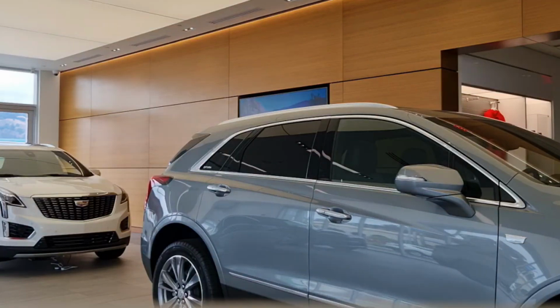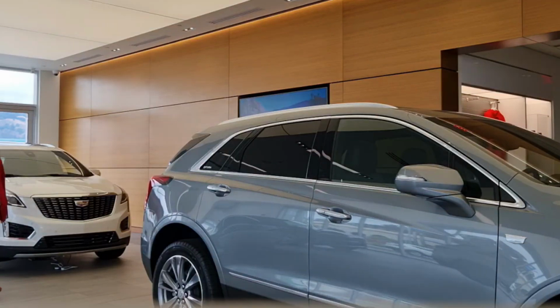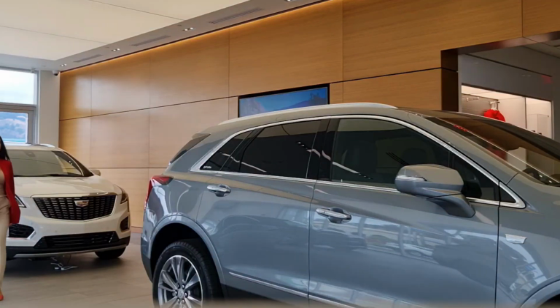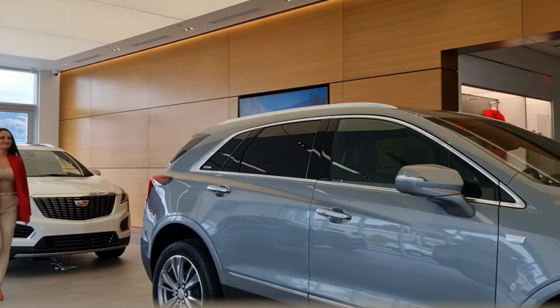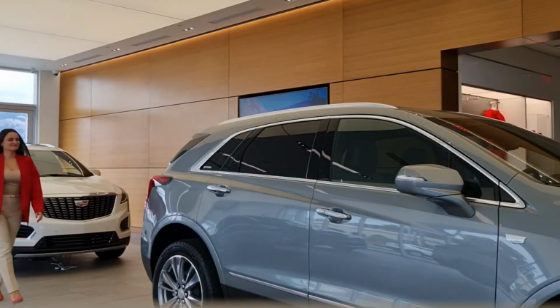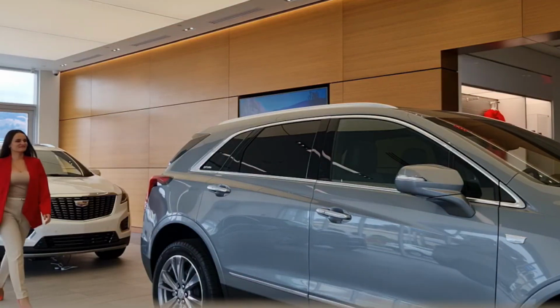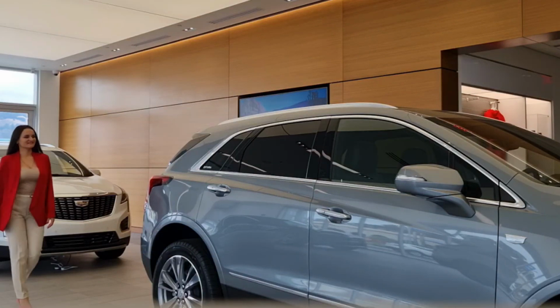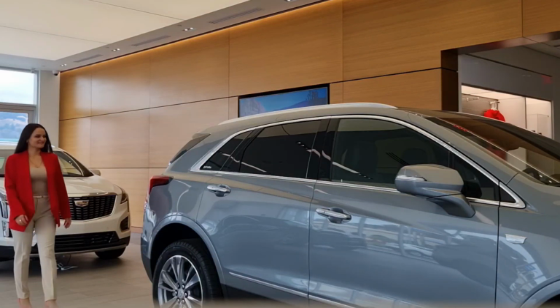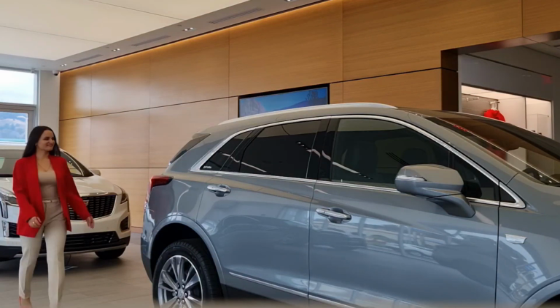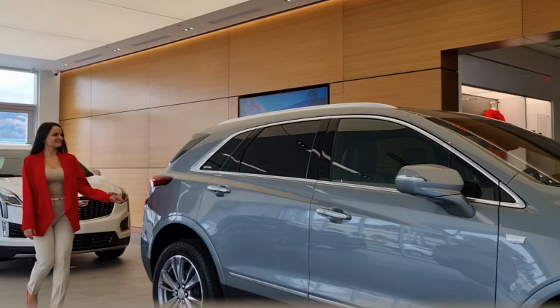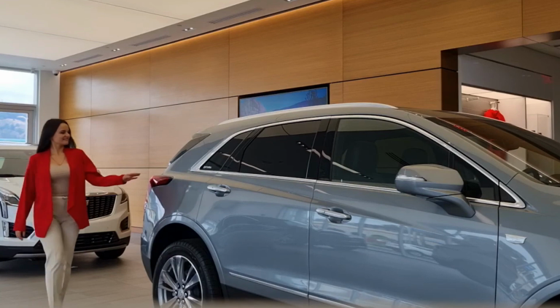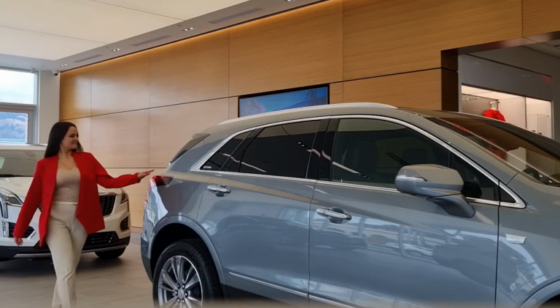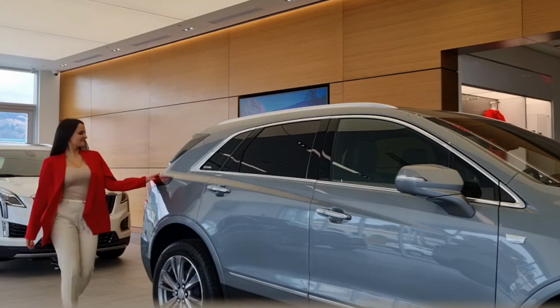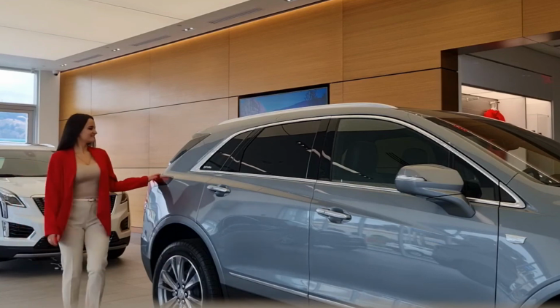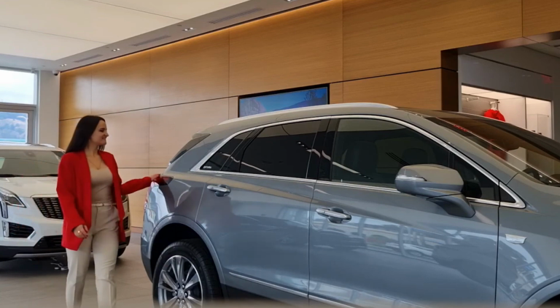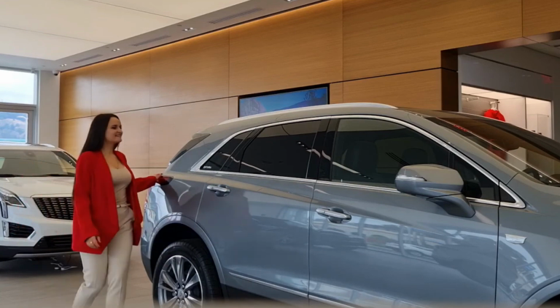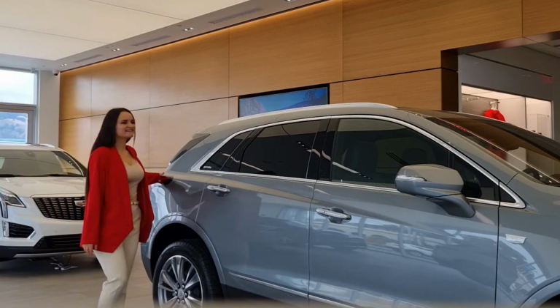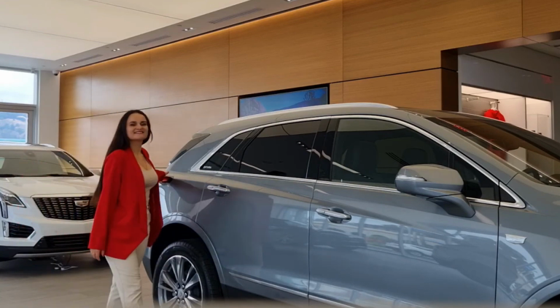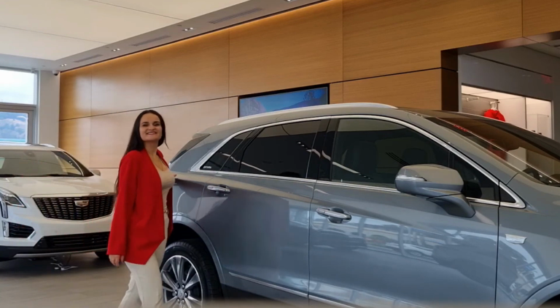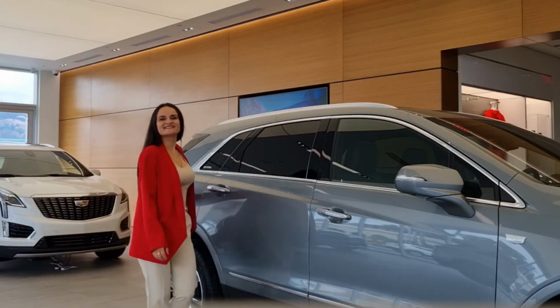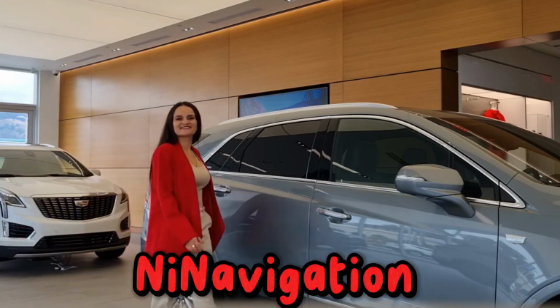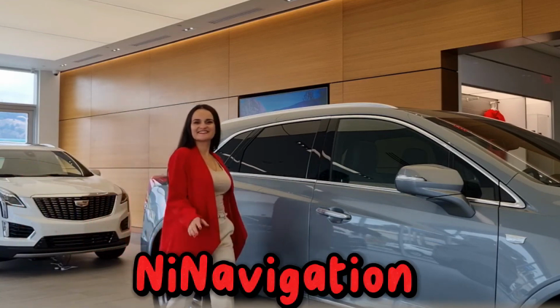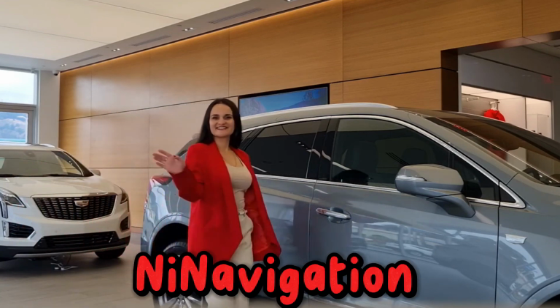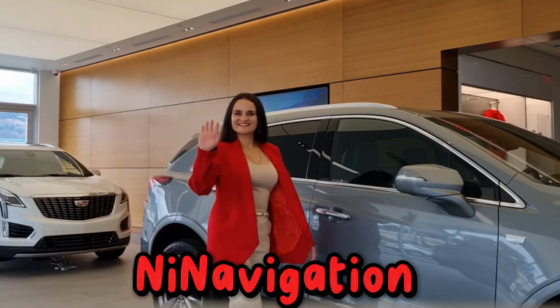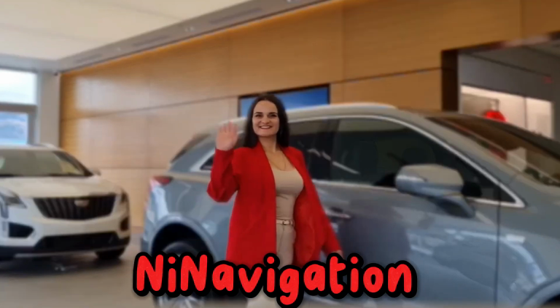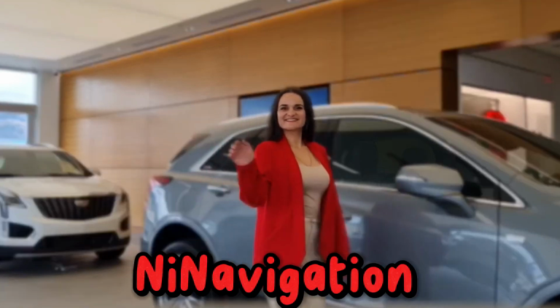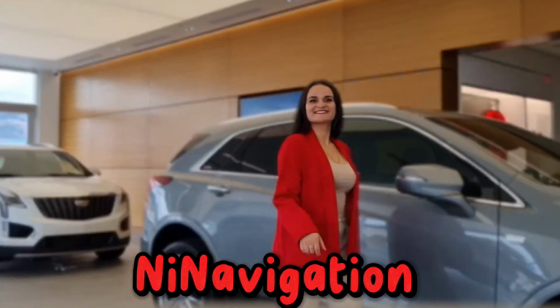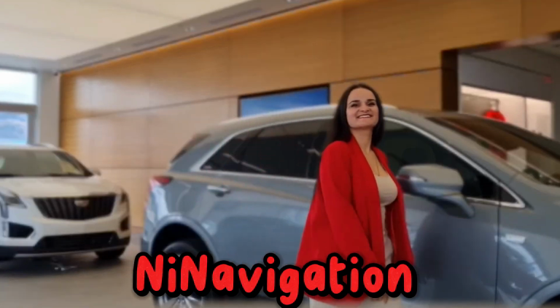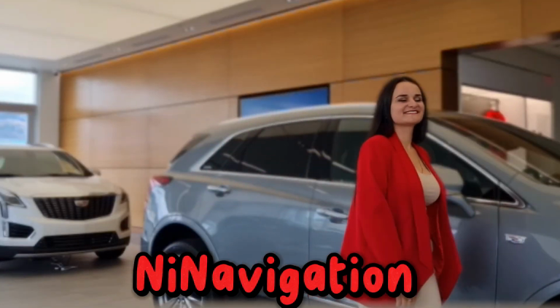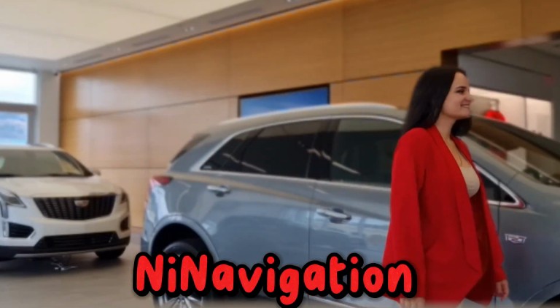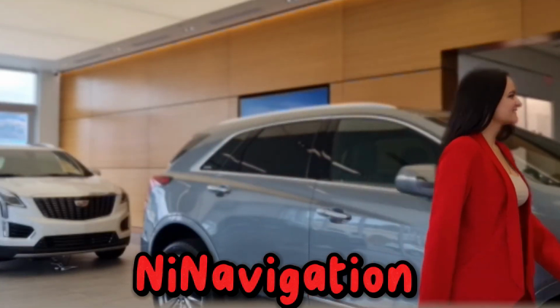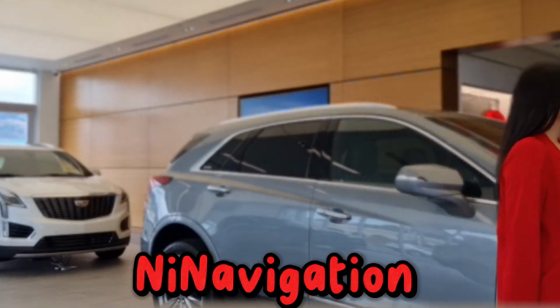Subscribe to my channel for fascinating car facts. Let's explore the world of wheels together.